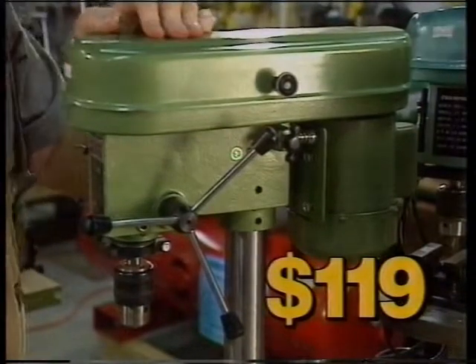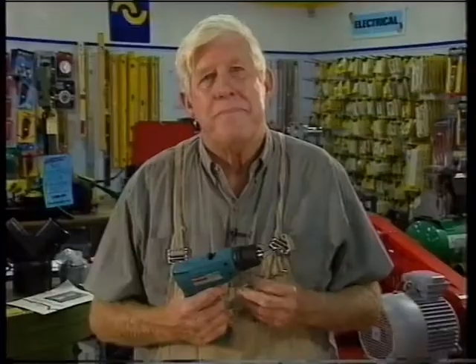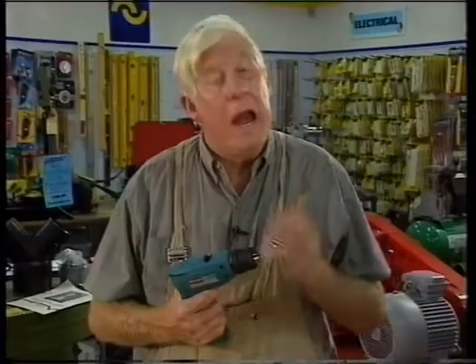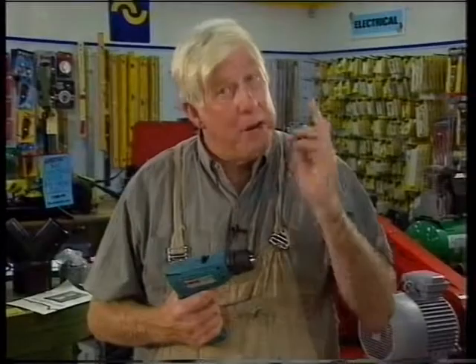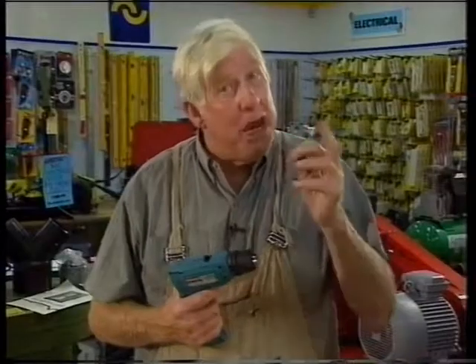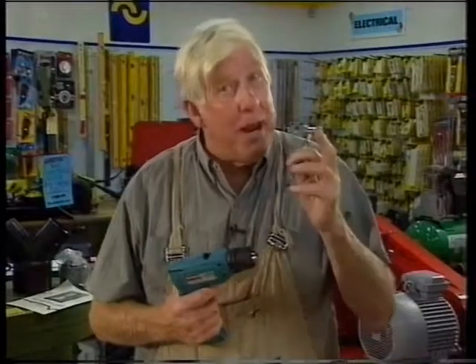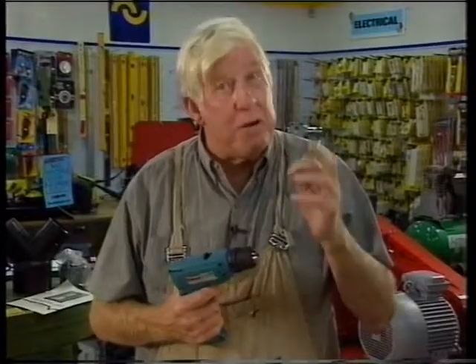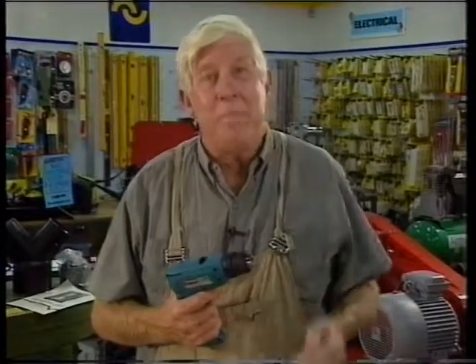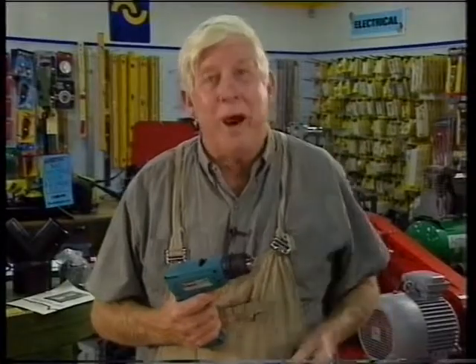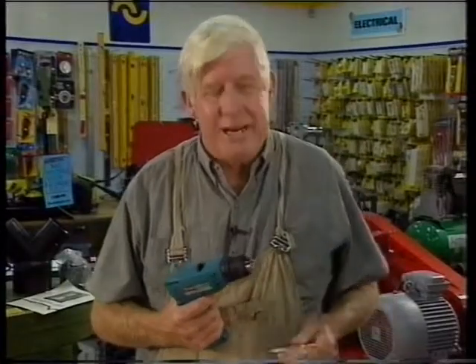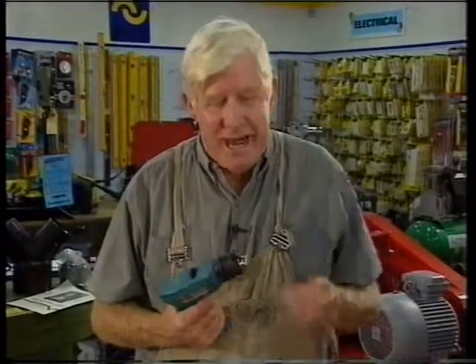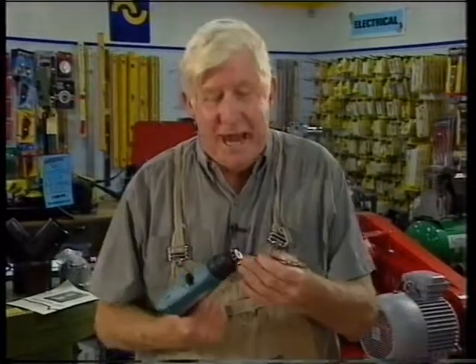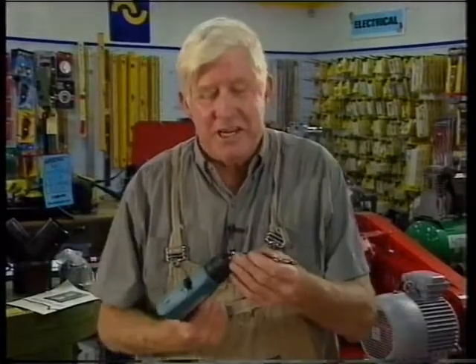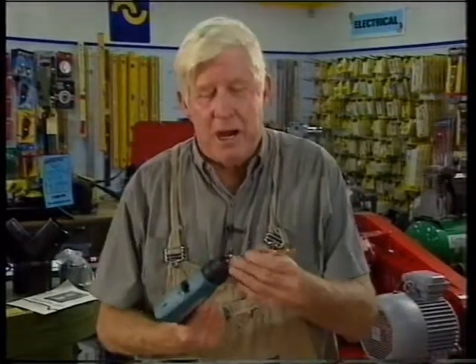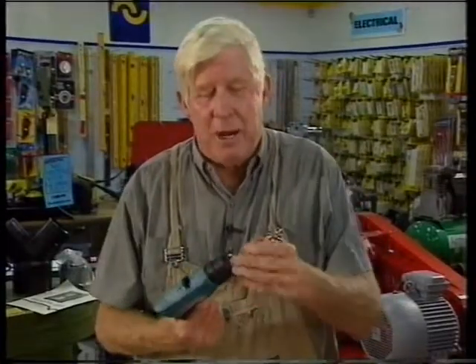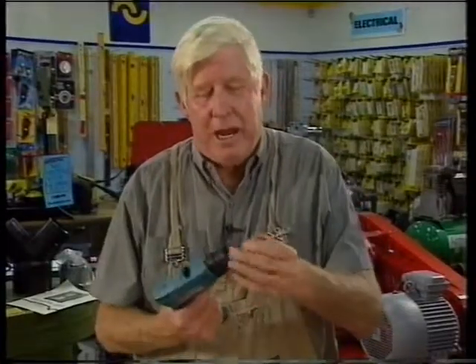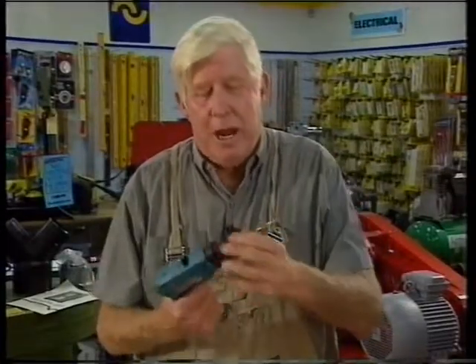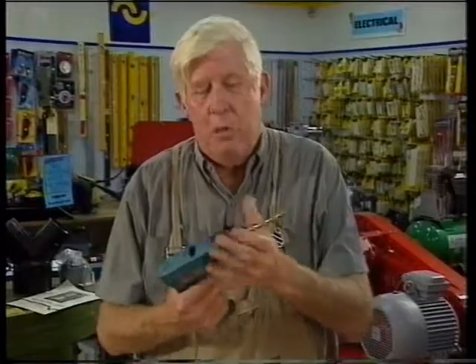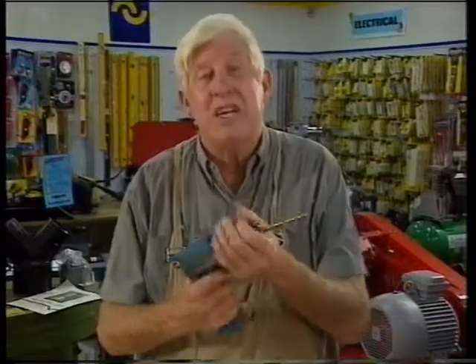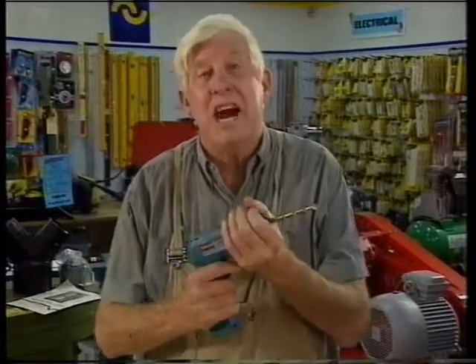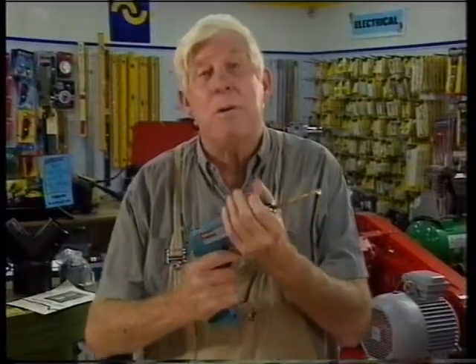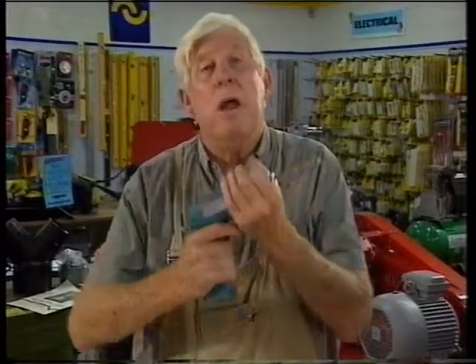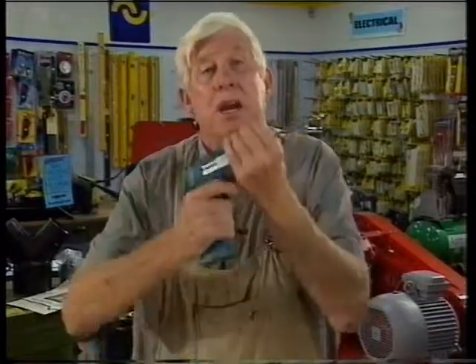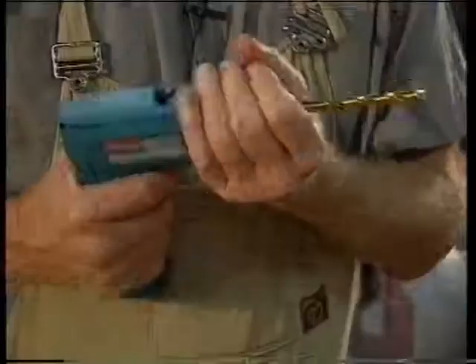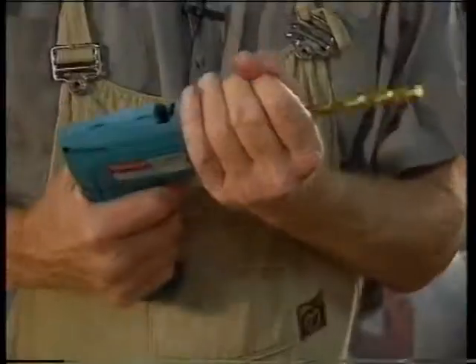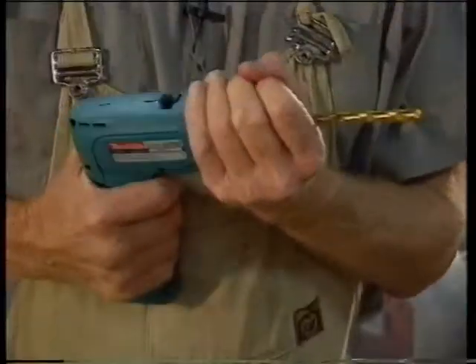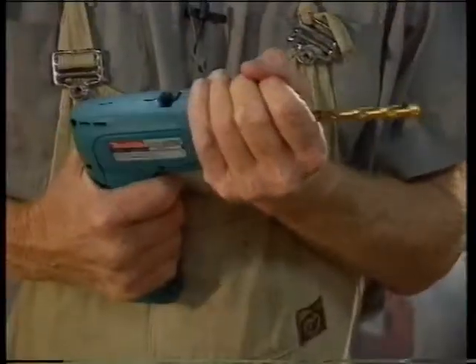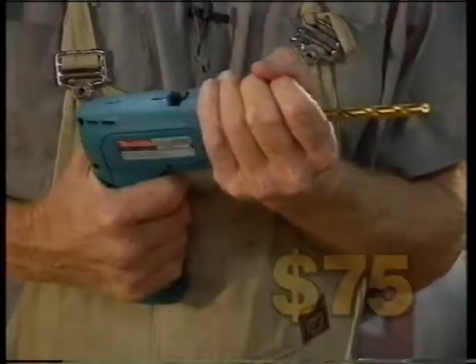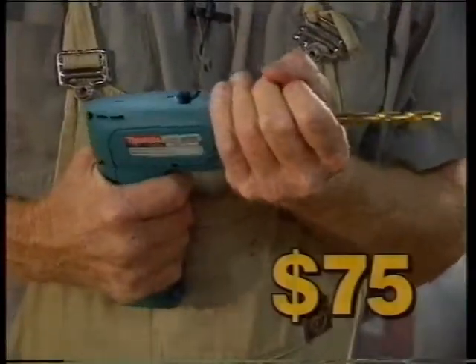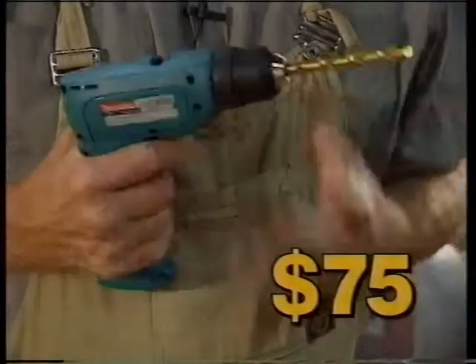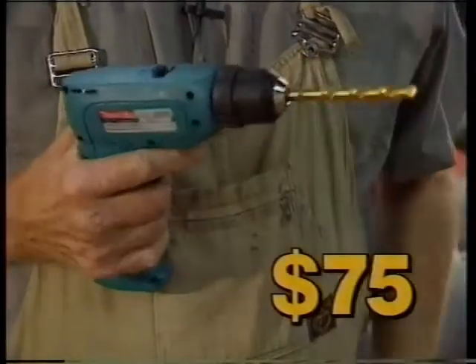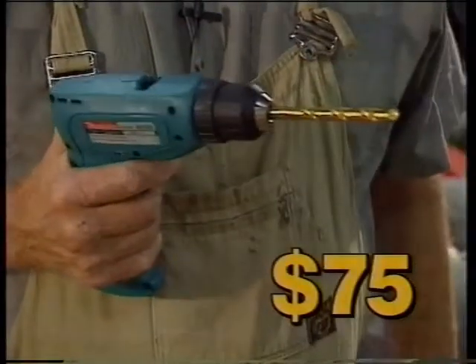Now Makita make great products, and here's a little beauty — rechargeable, keyless chuck, $75.